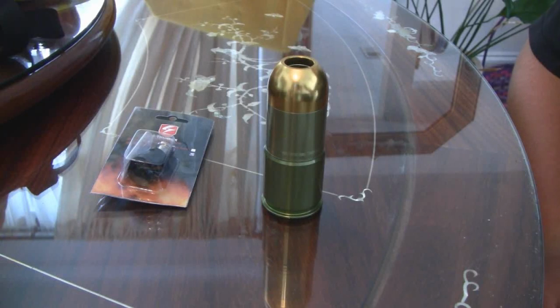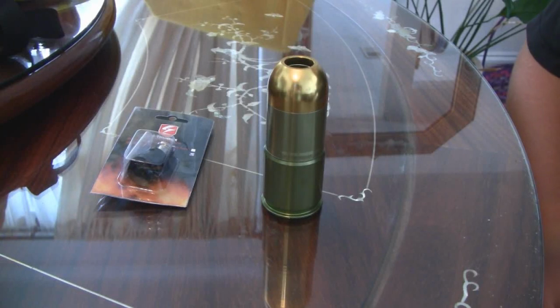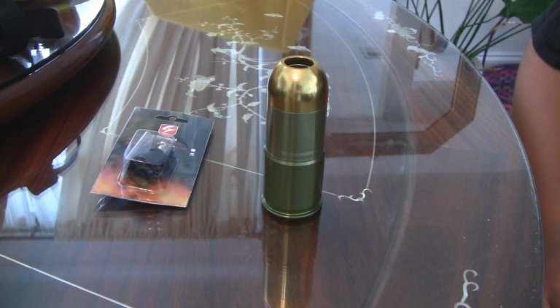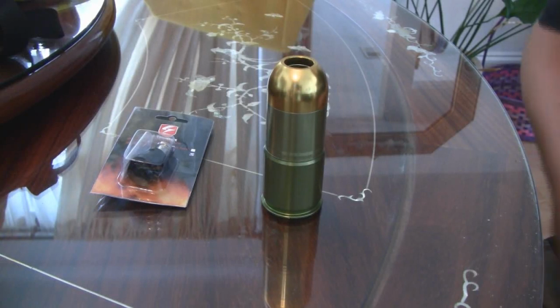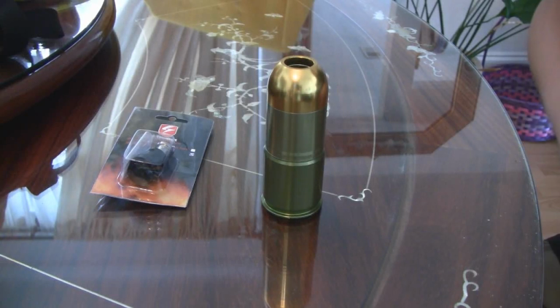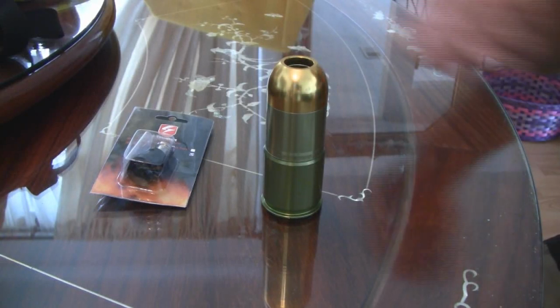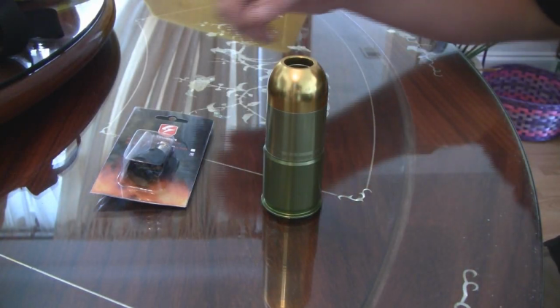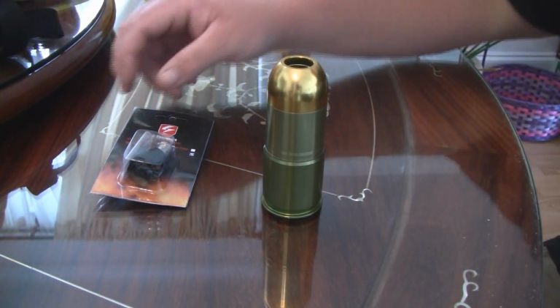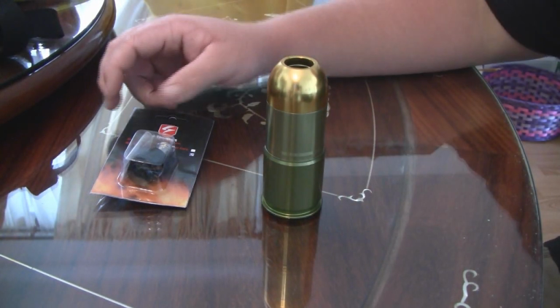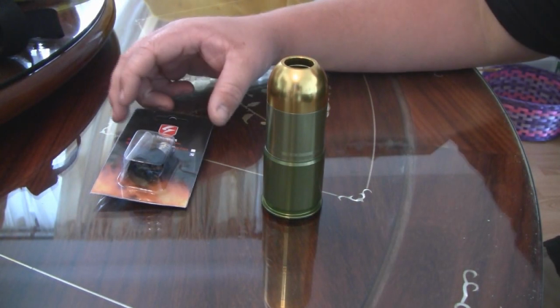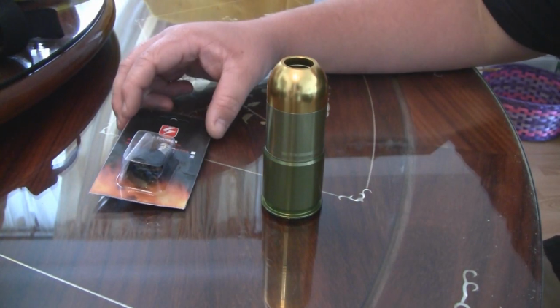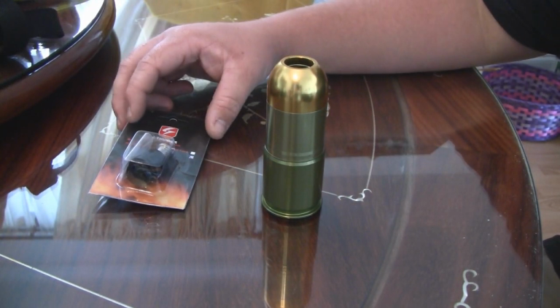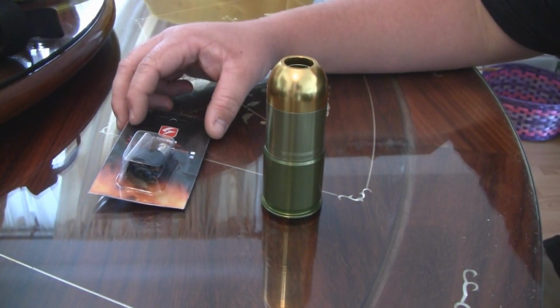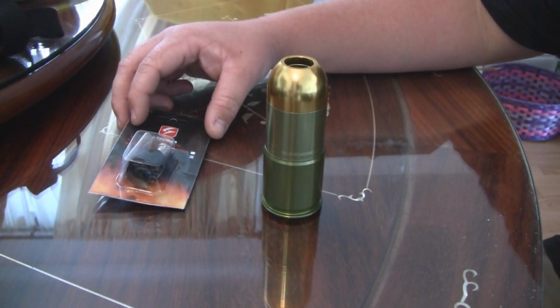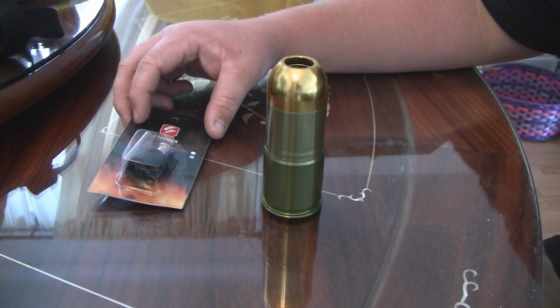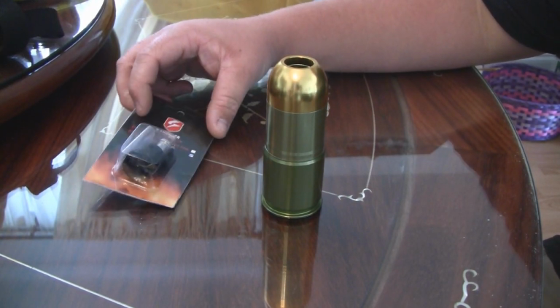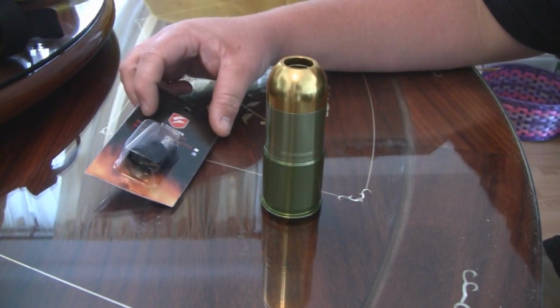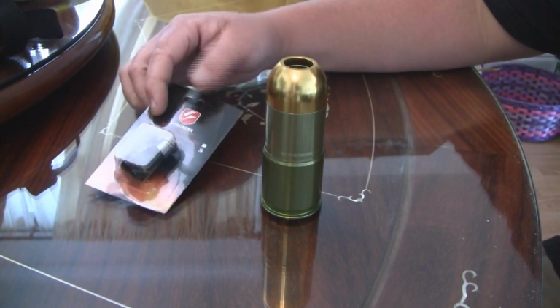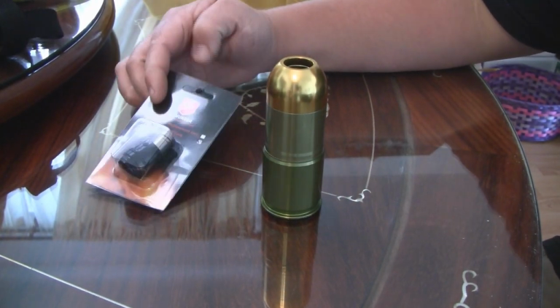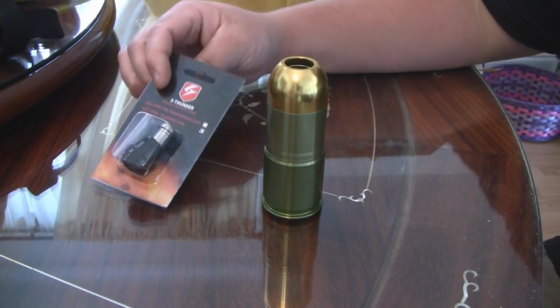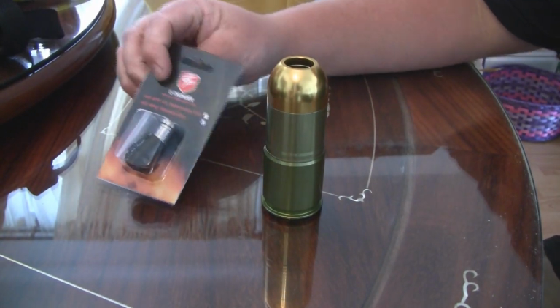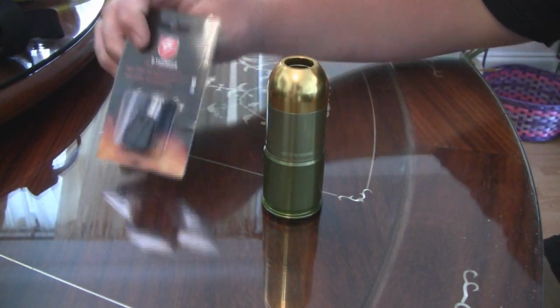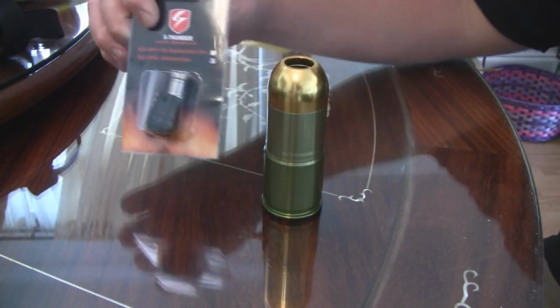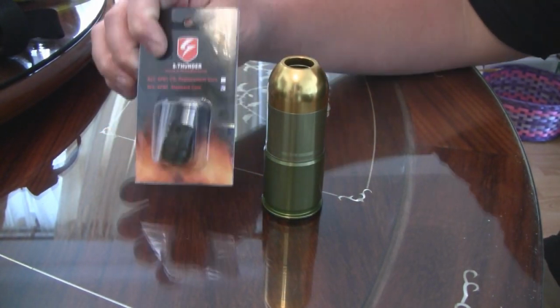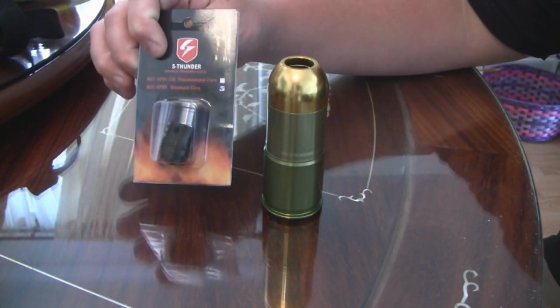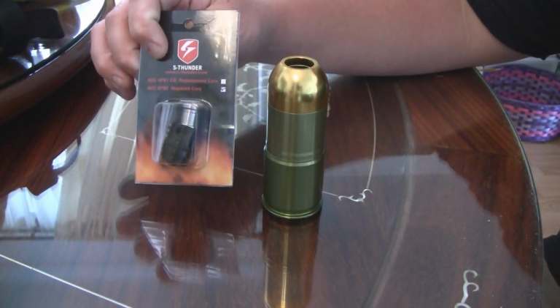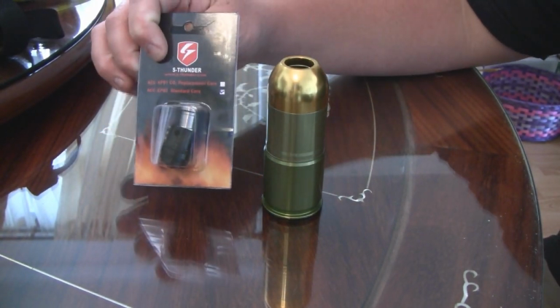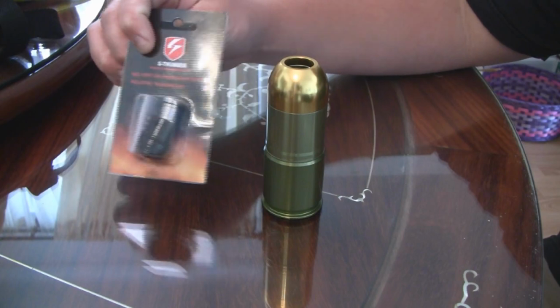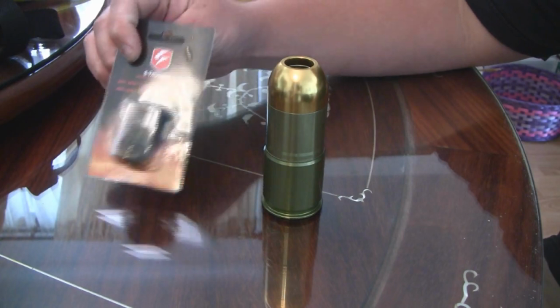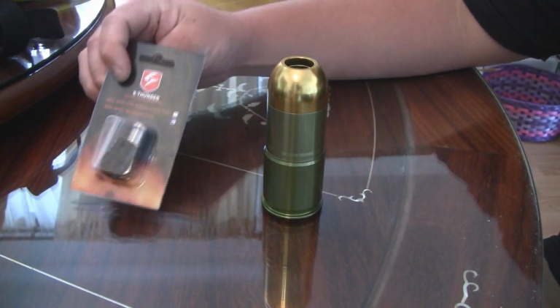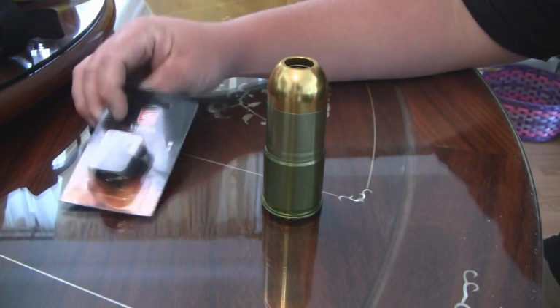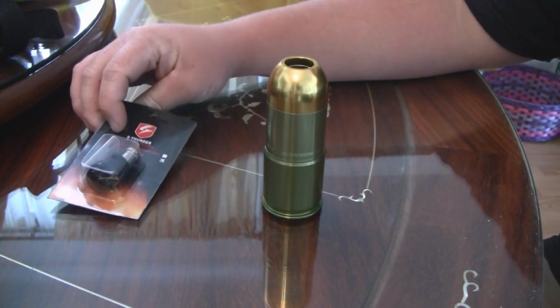Hi, this is WhatchaLookinAt and today I have the tabletop tutorial on how to switch out your gas cores and your S-Thunder grenades.